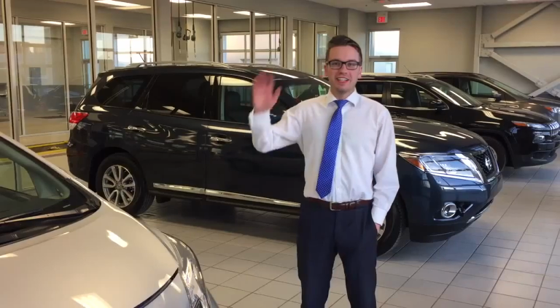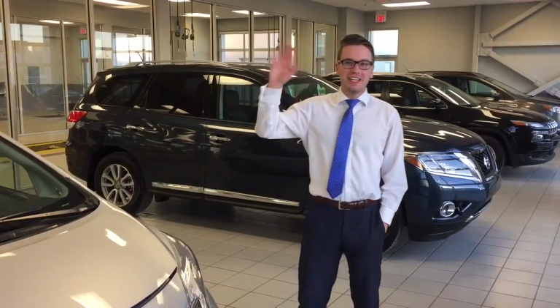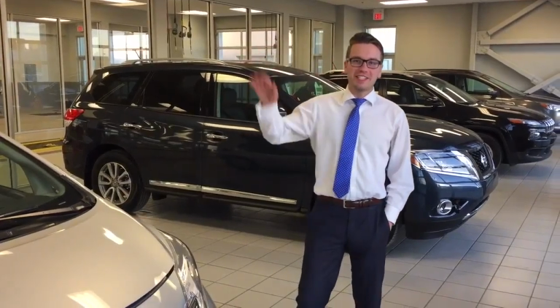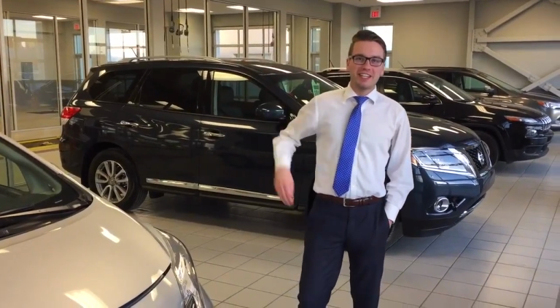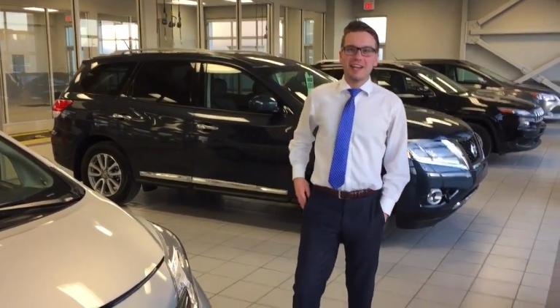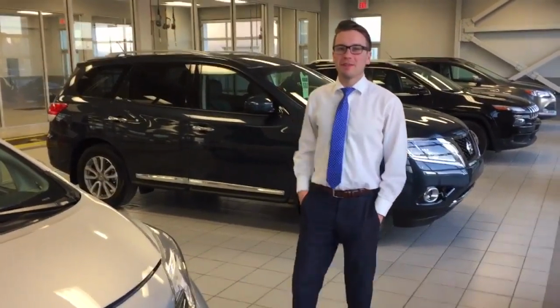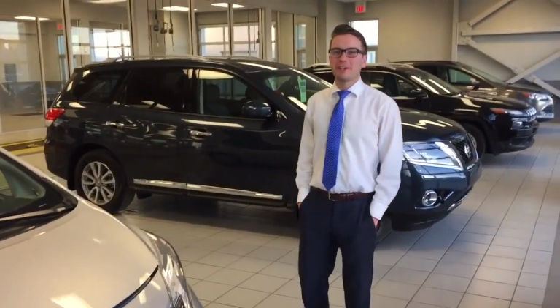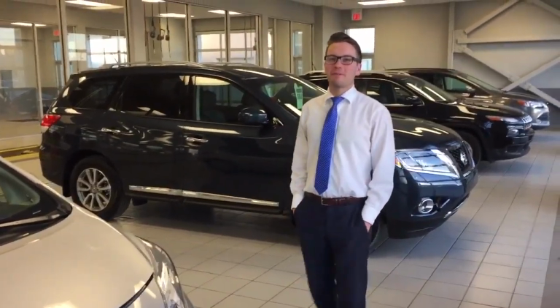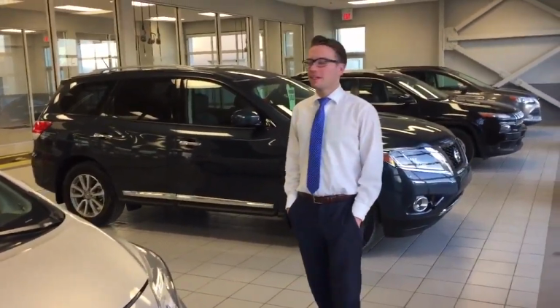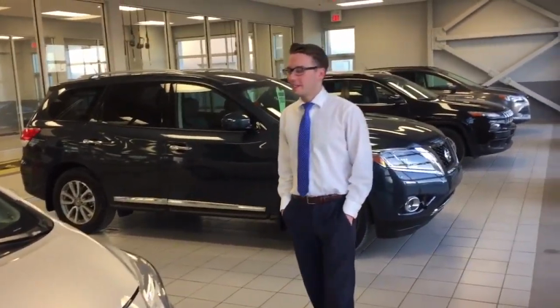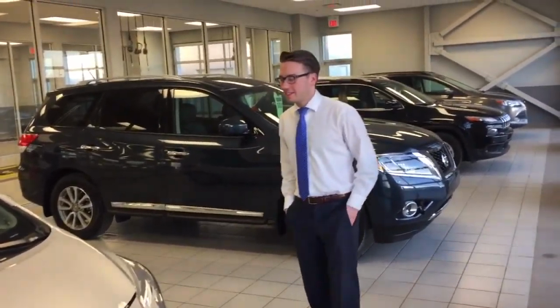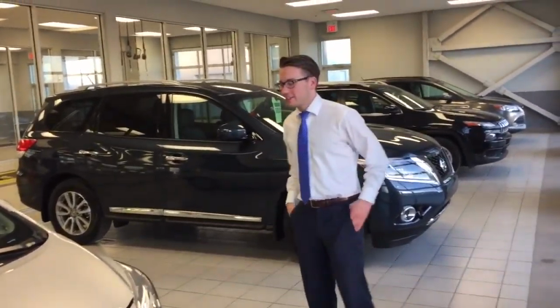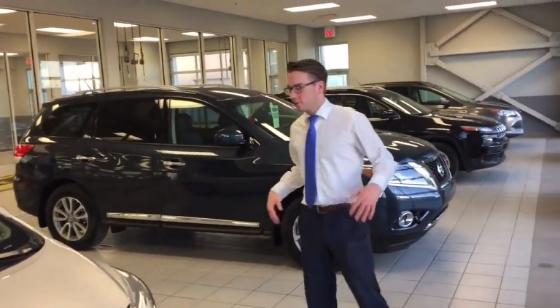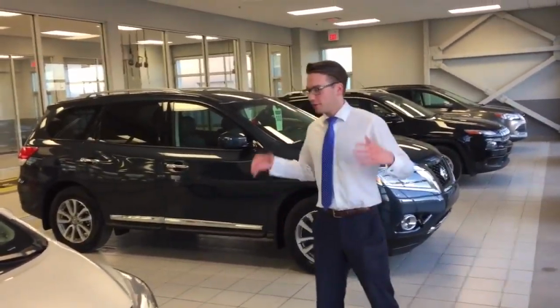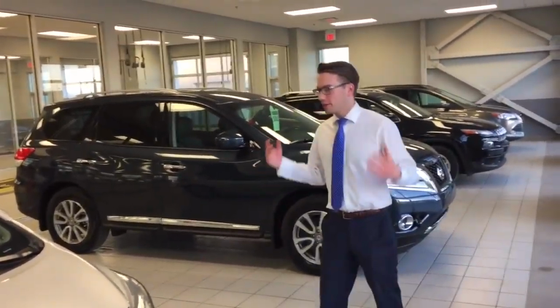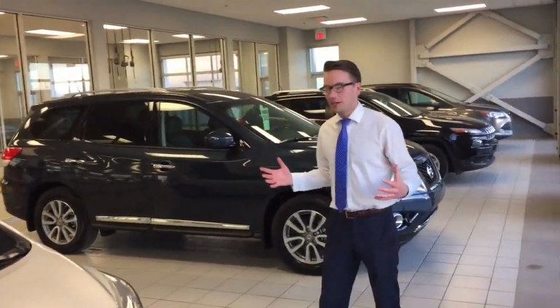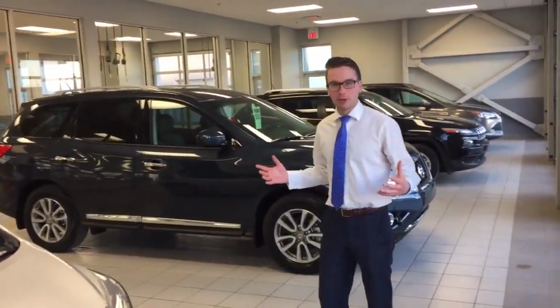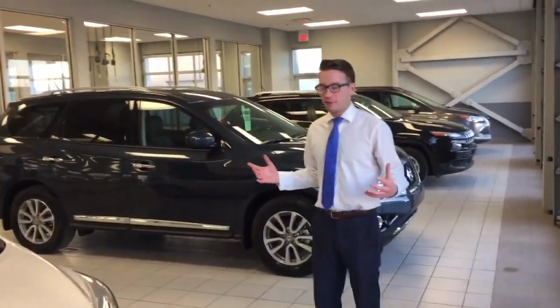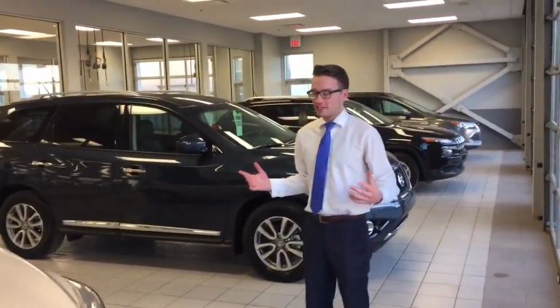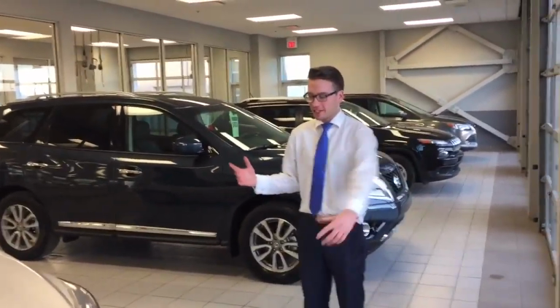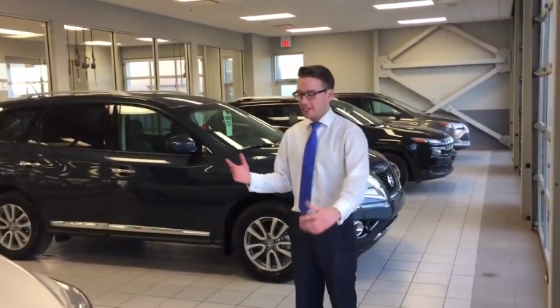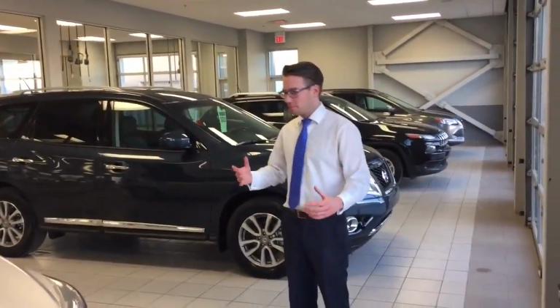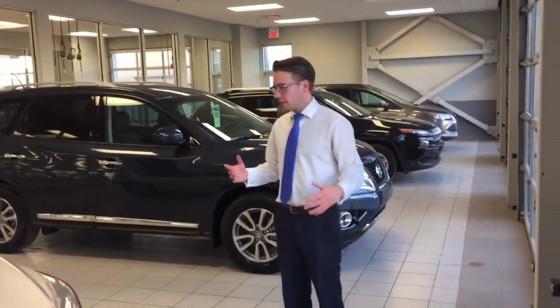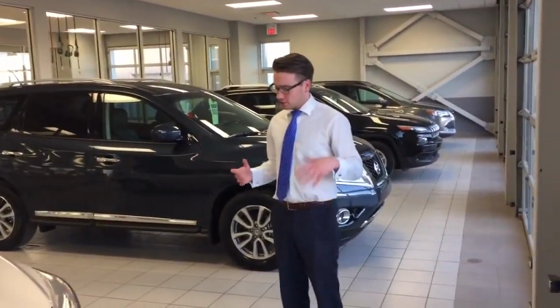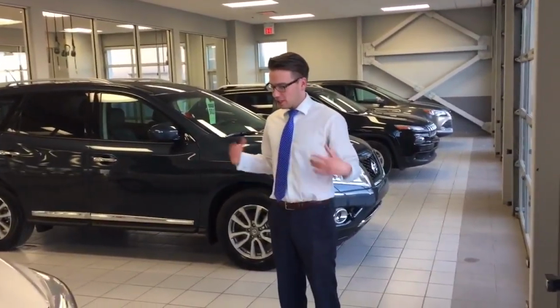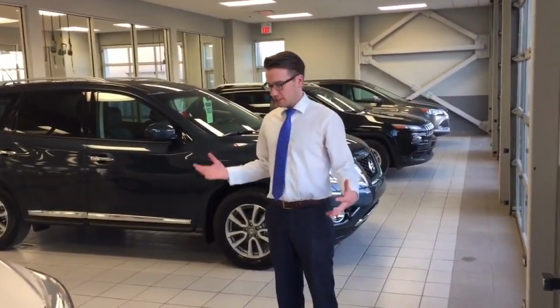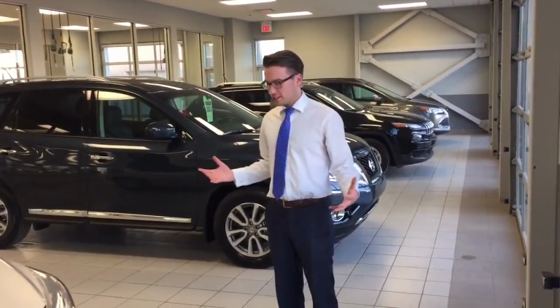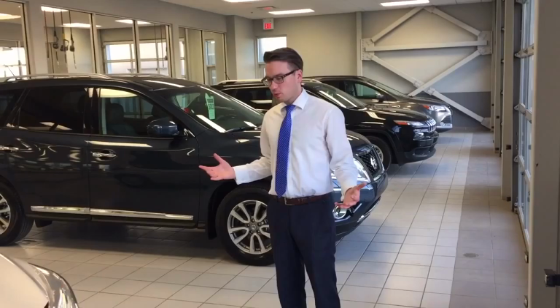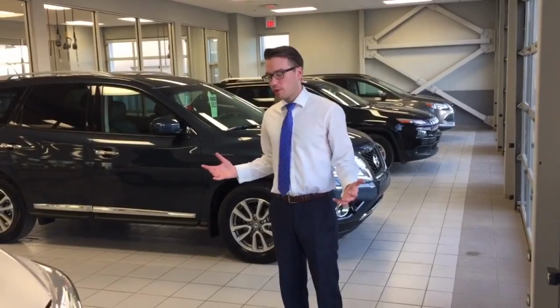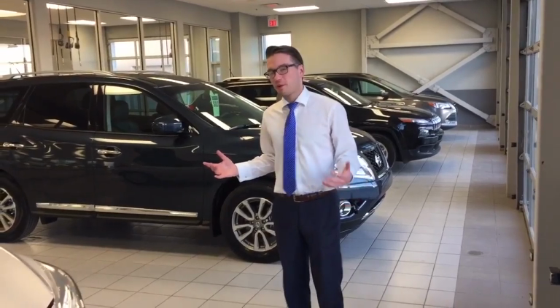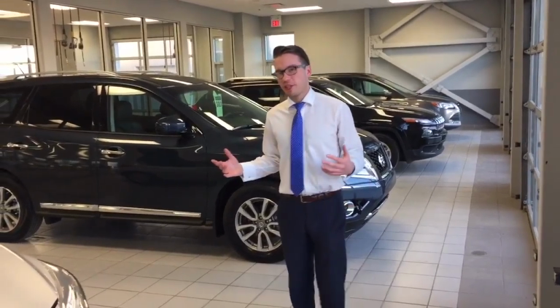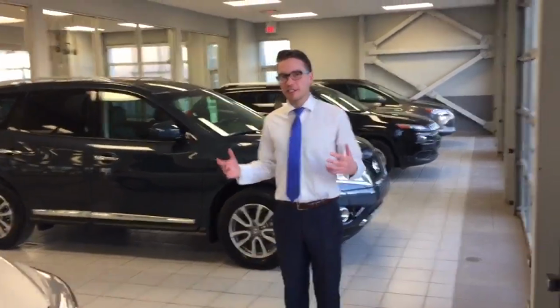Hey Sheila, Adam Lowe here from LA Nissan. You know, you finally get to put a face to the name. So listen, this is where we're at with things.